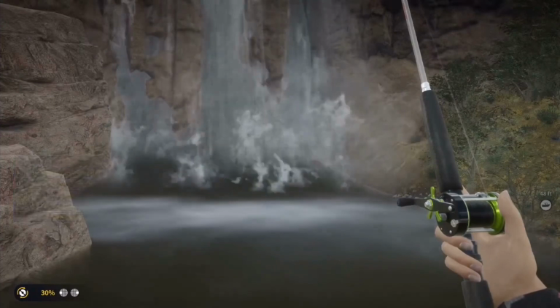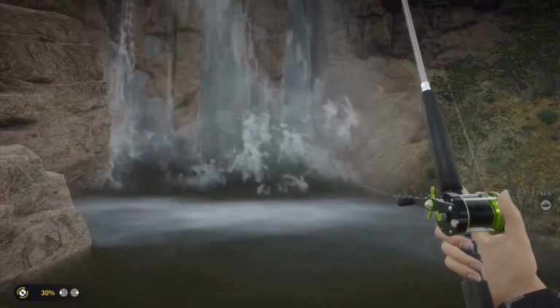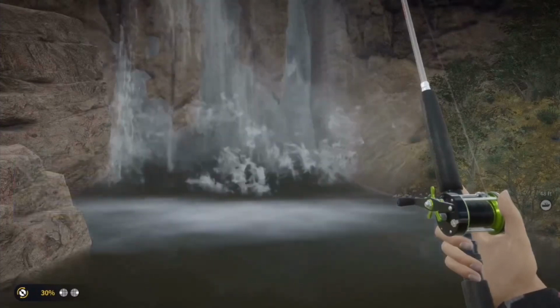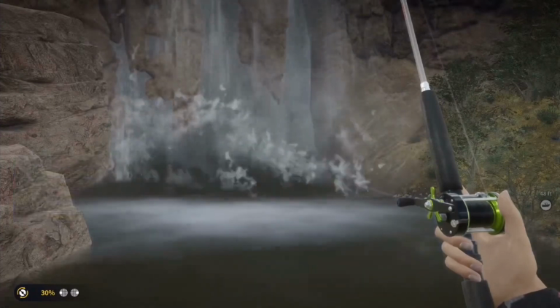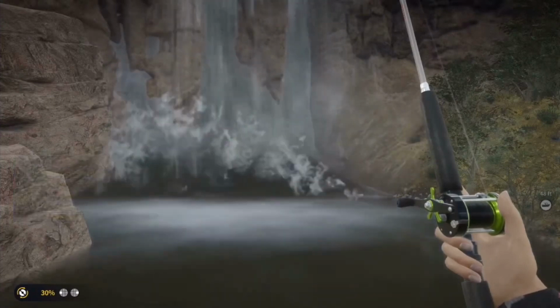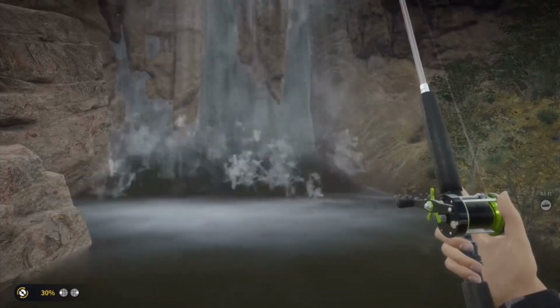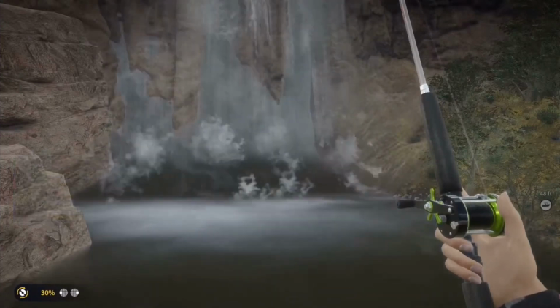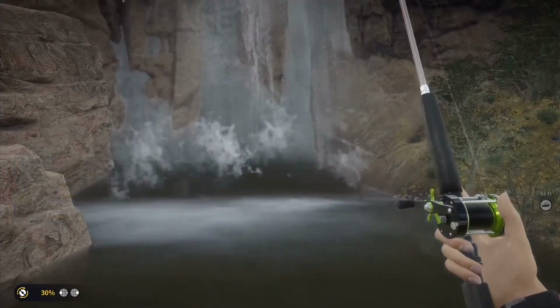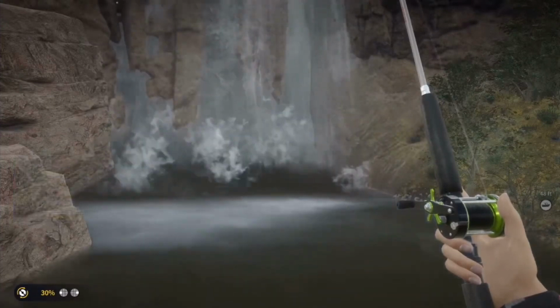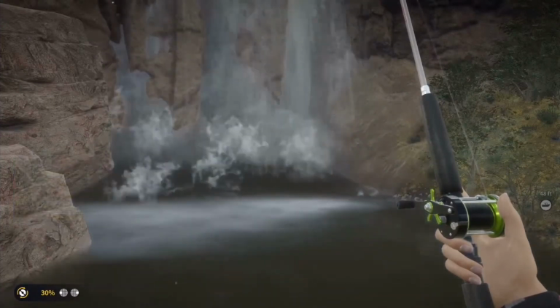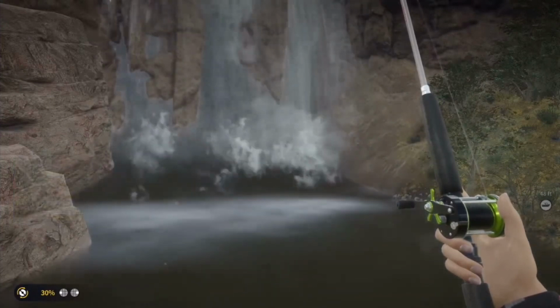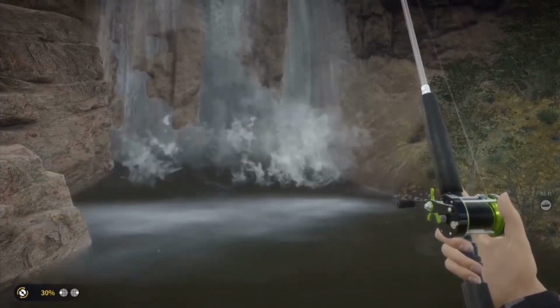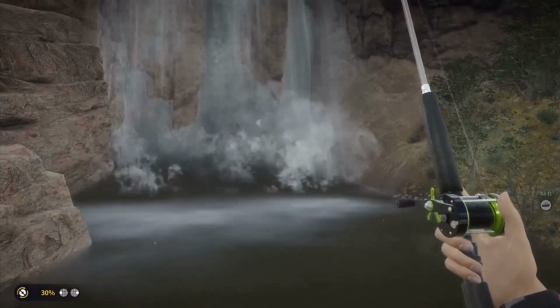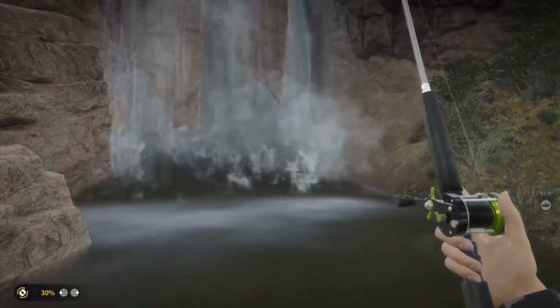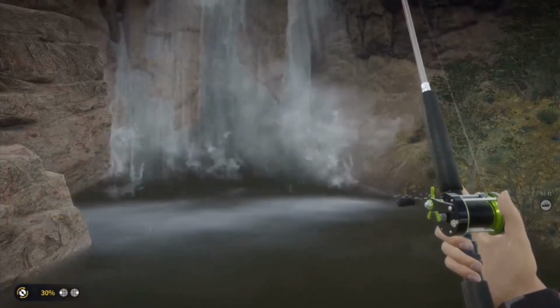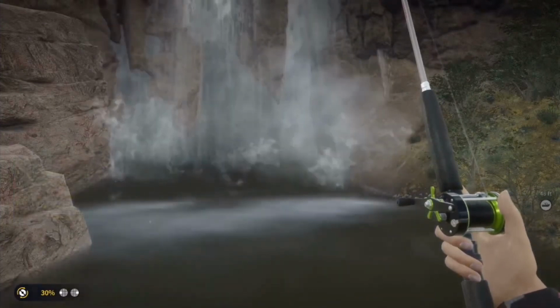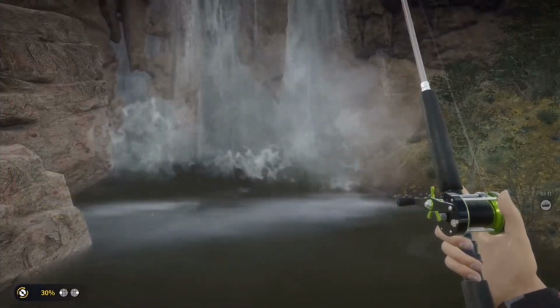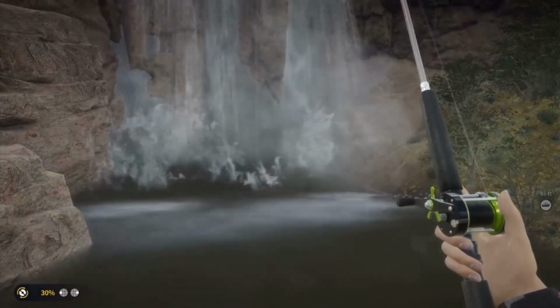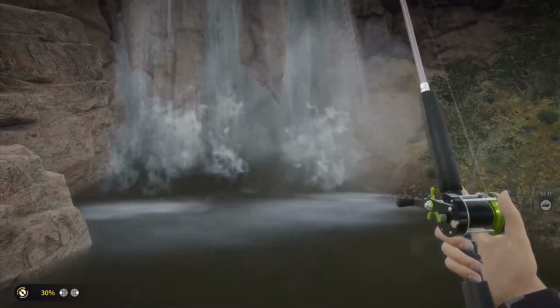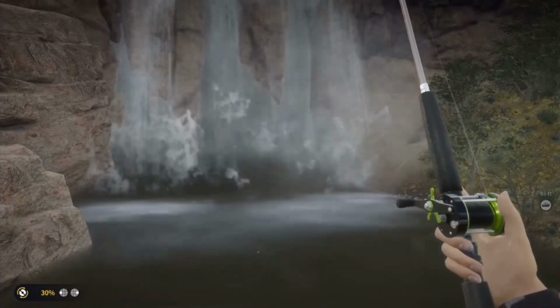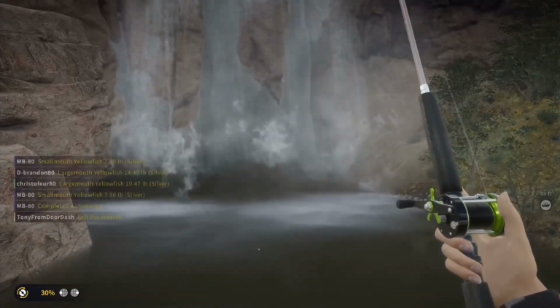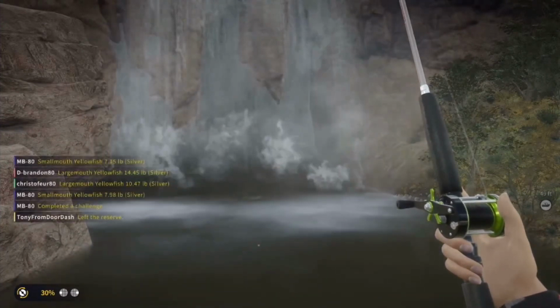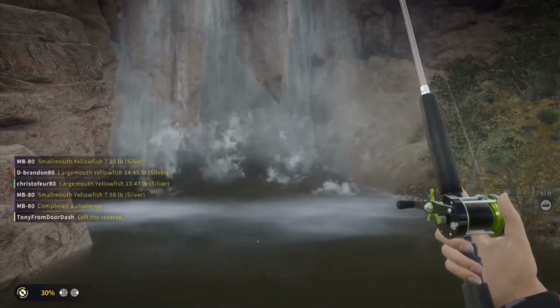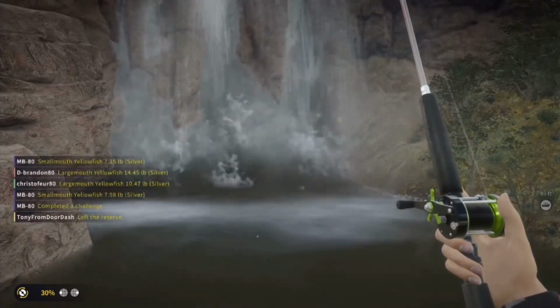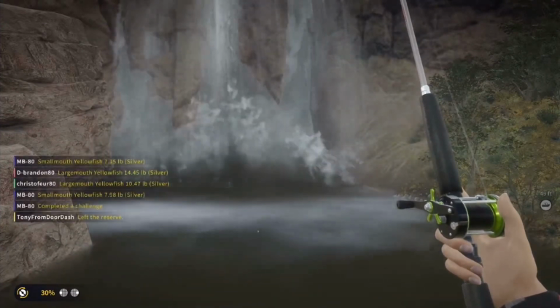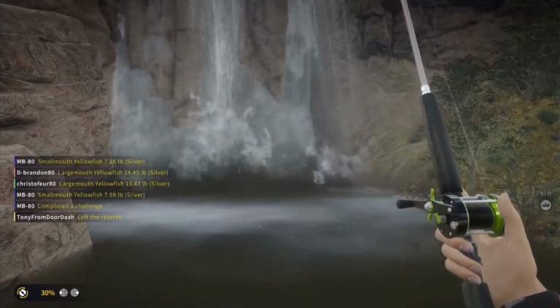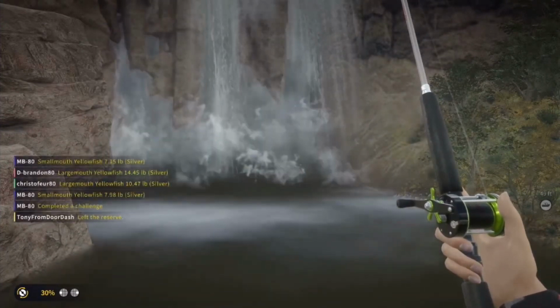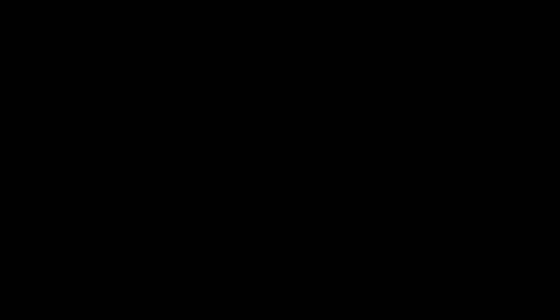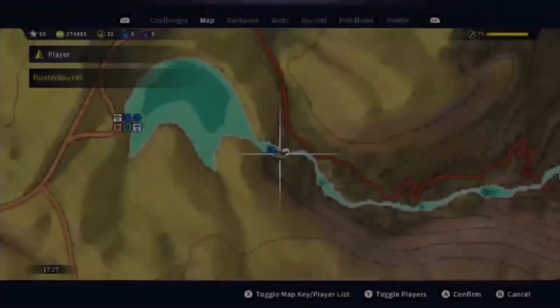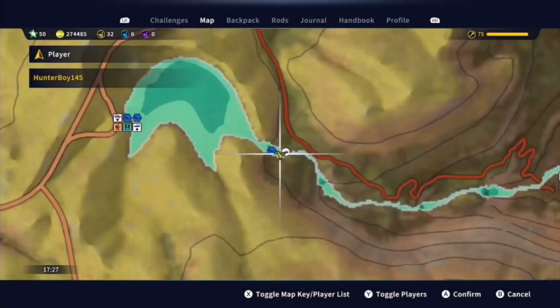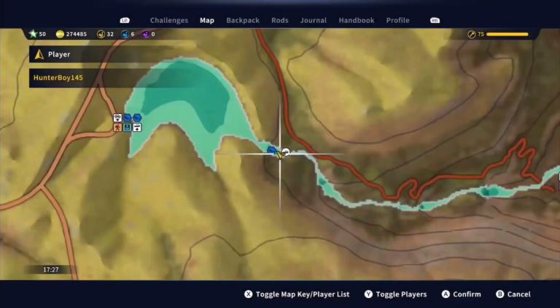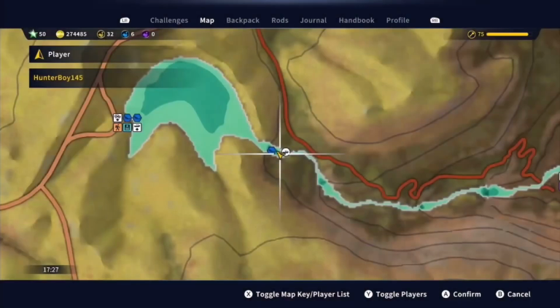We got it on stream. We'll just have to go back and record that for a video. Anyway, let's show the setup.